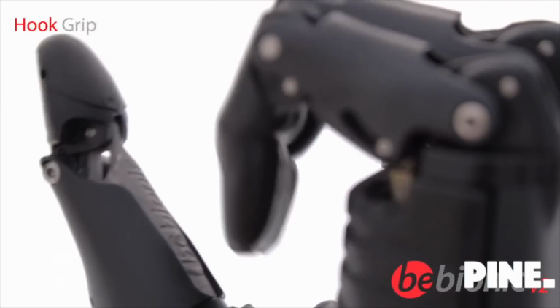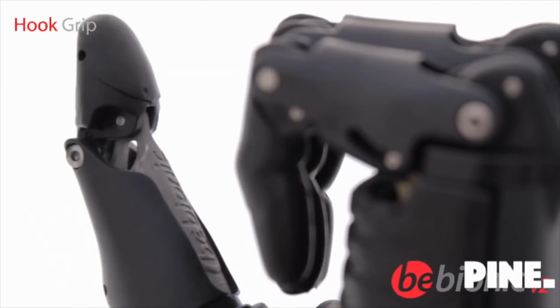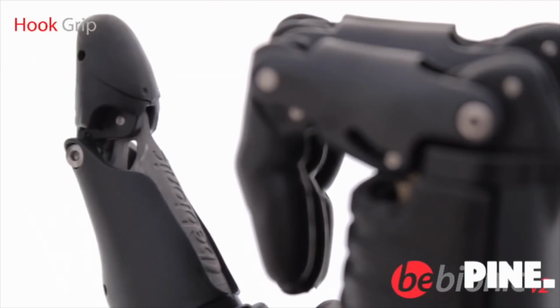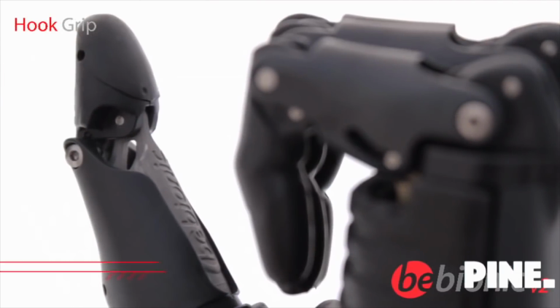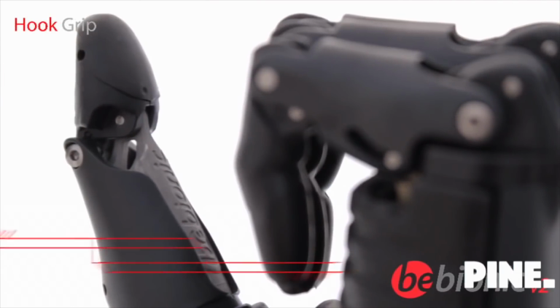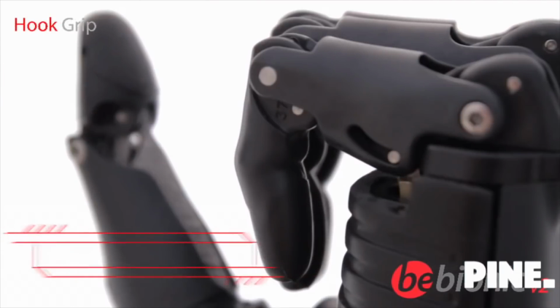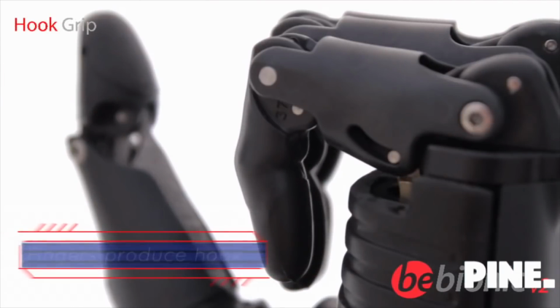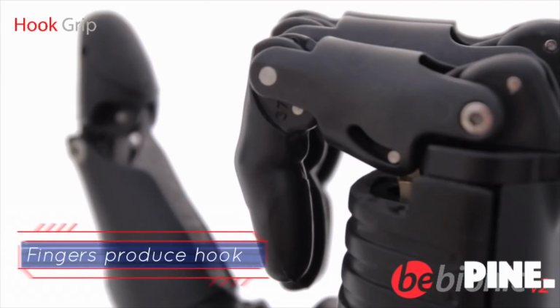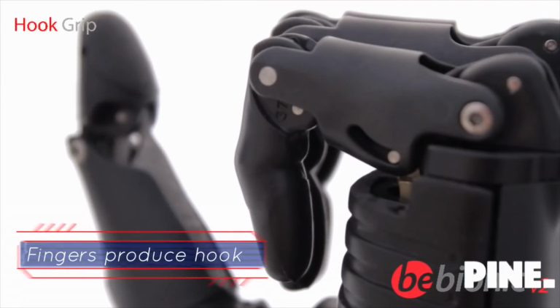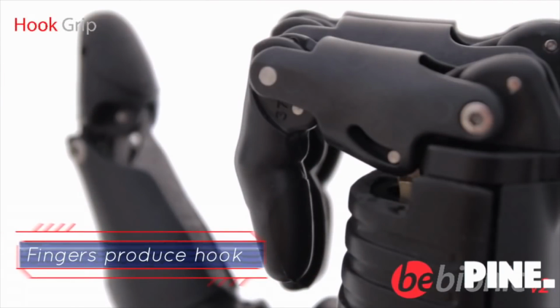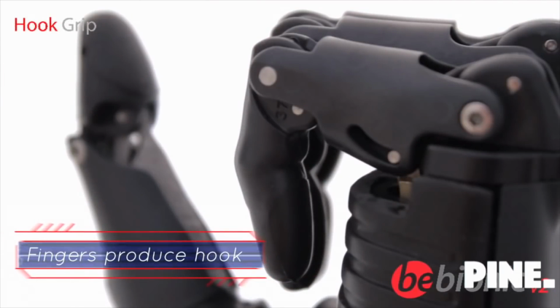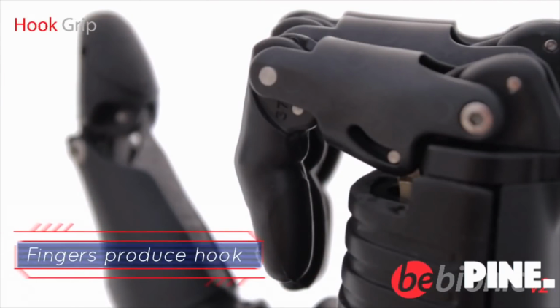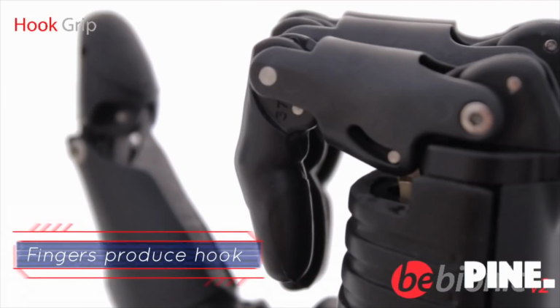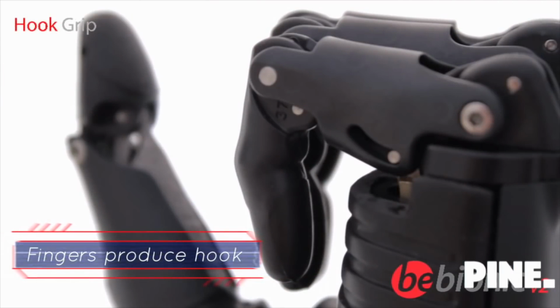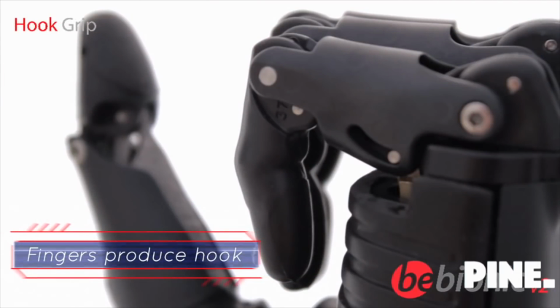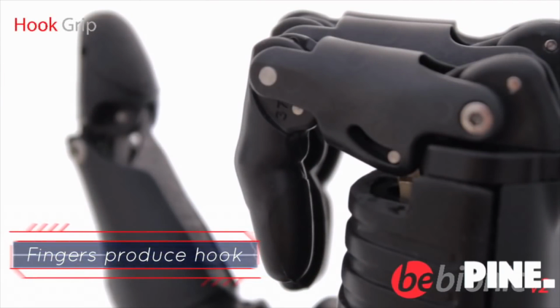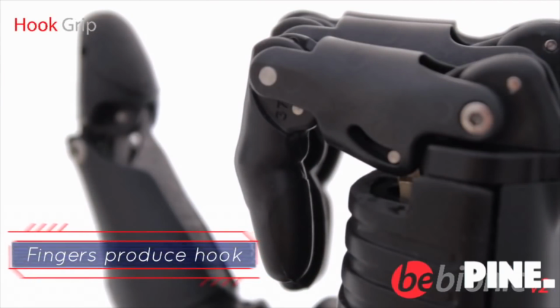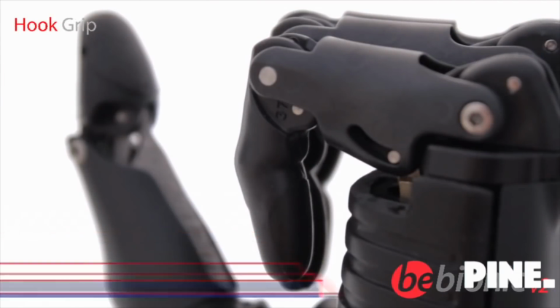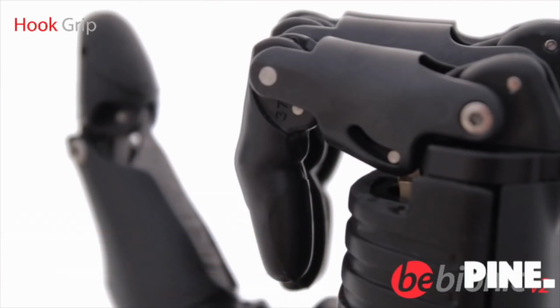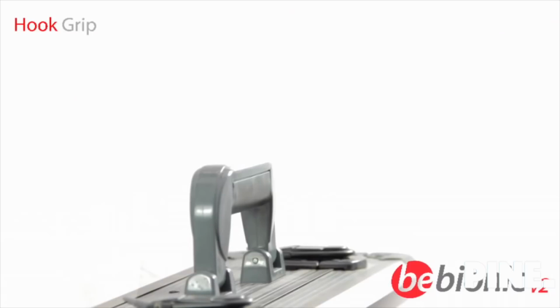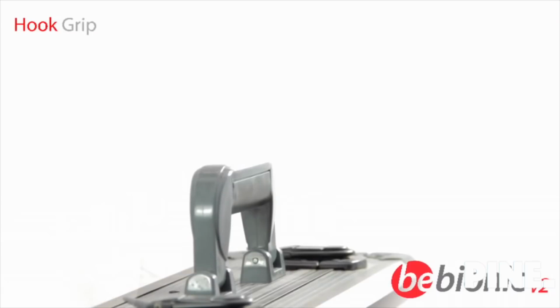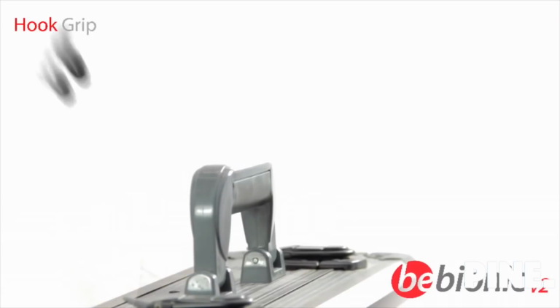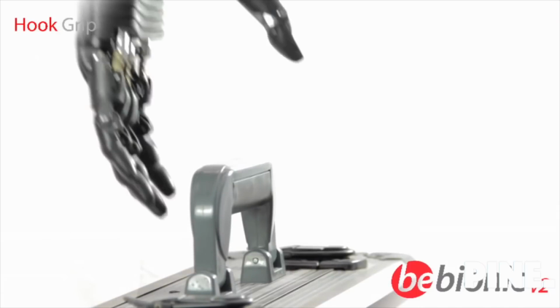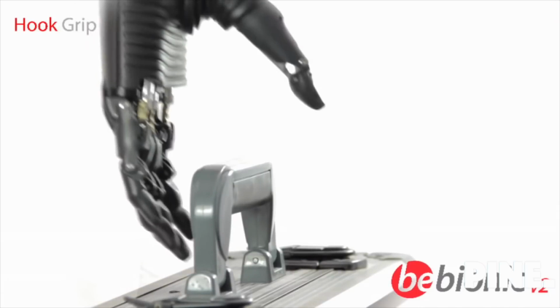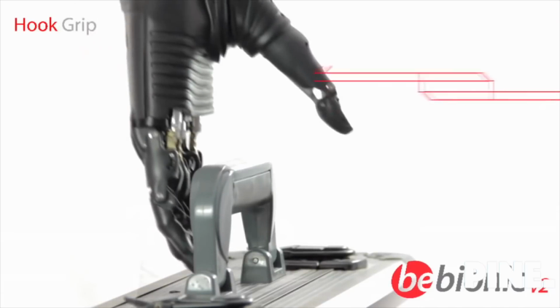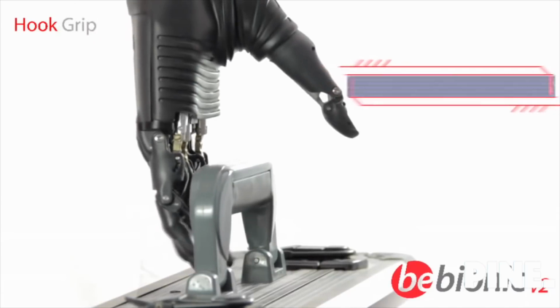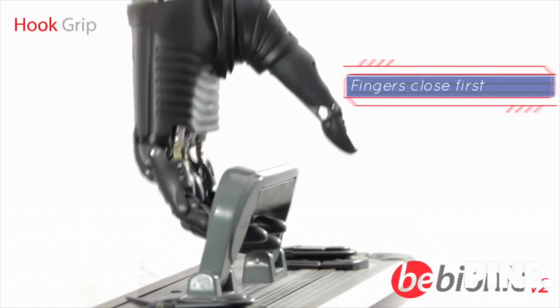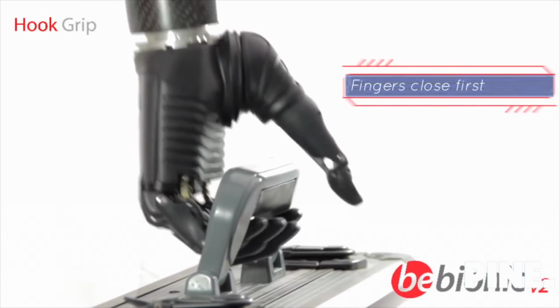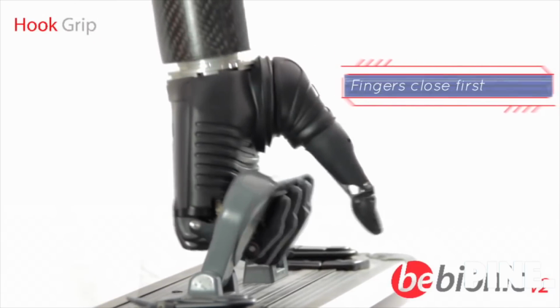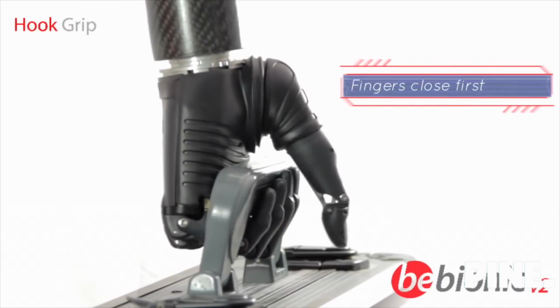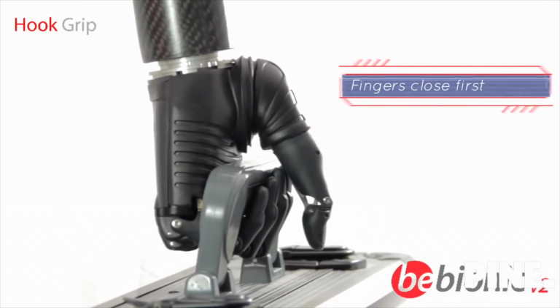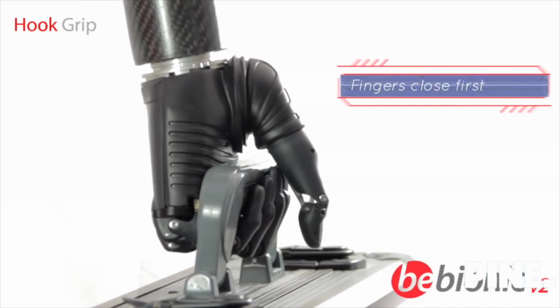In a partially closed power grip, the hook grip is achieved. This is ideal for carrying a shopping bag or briefcase.